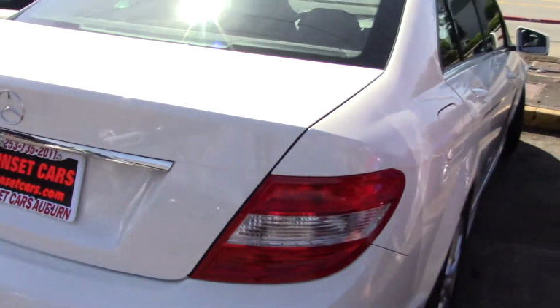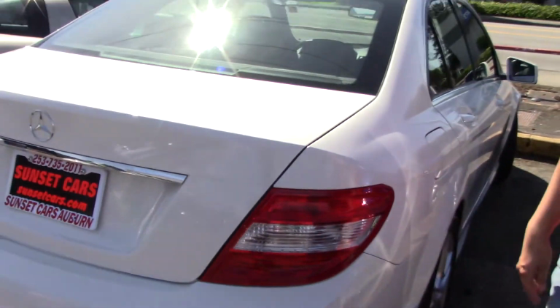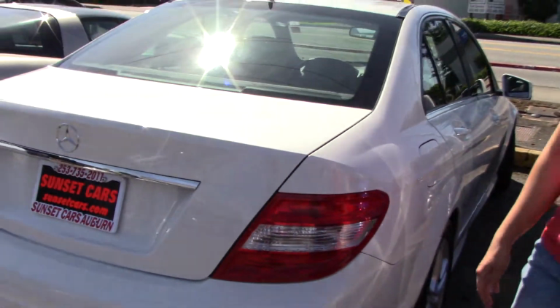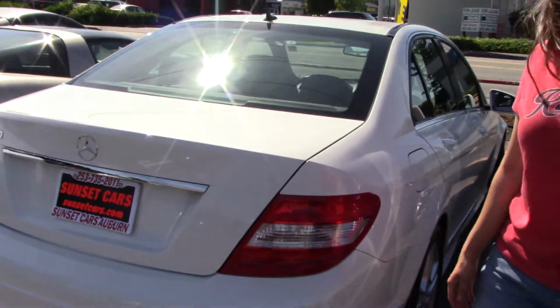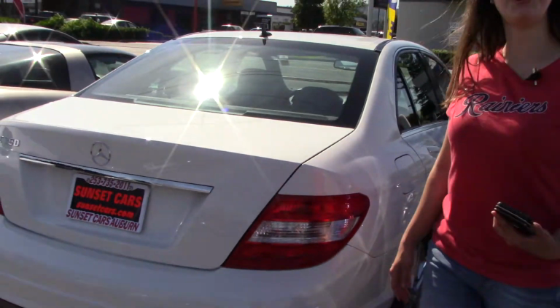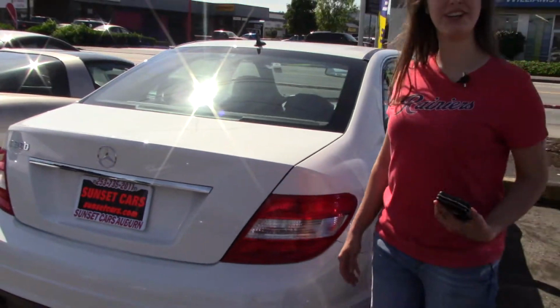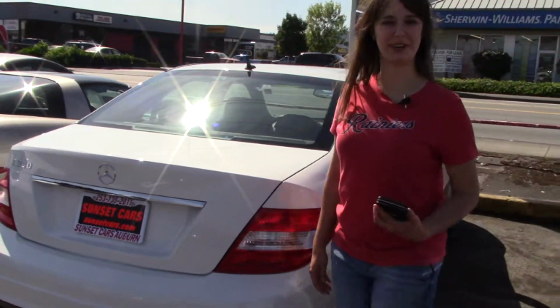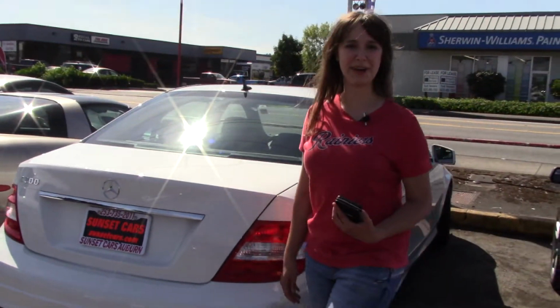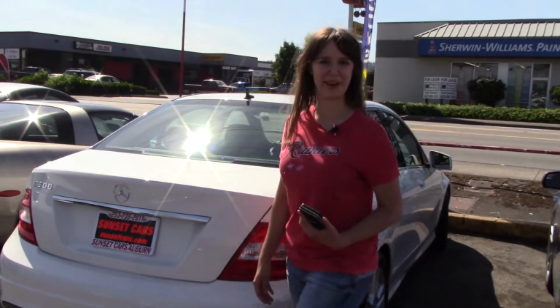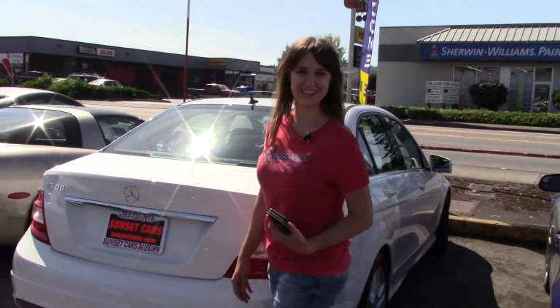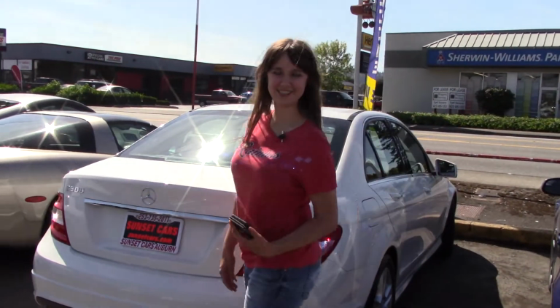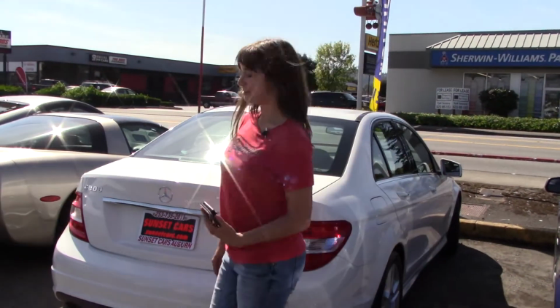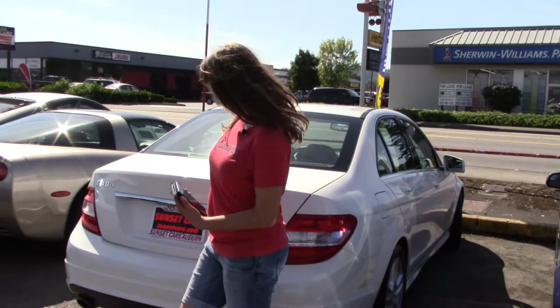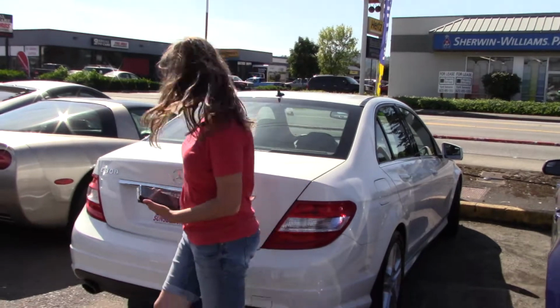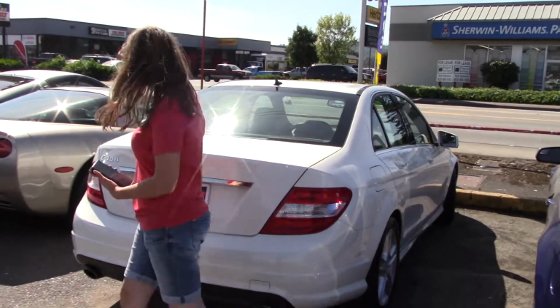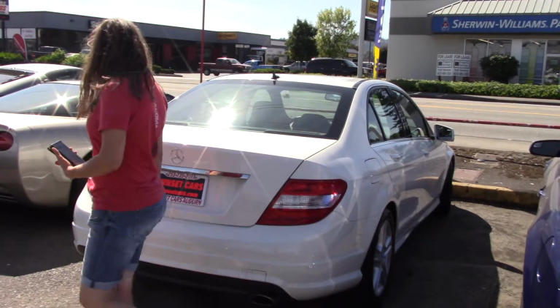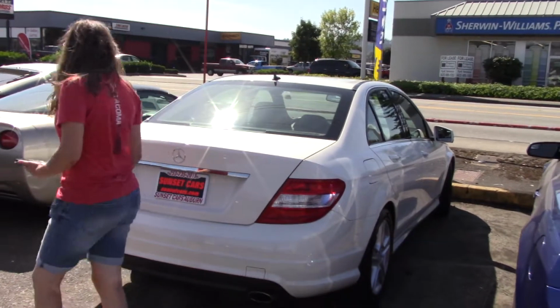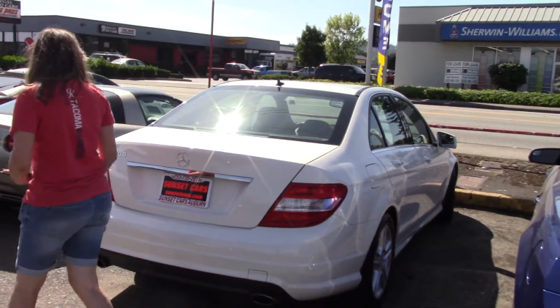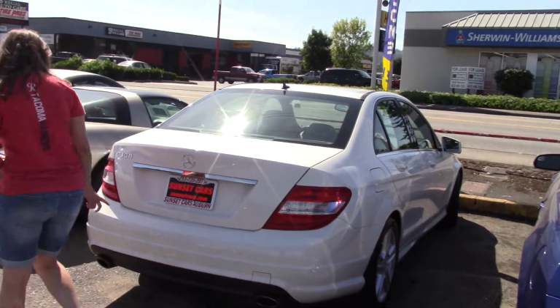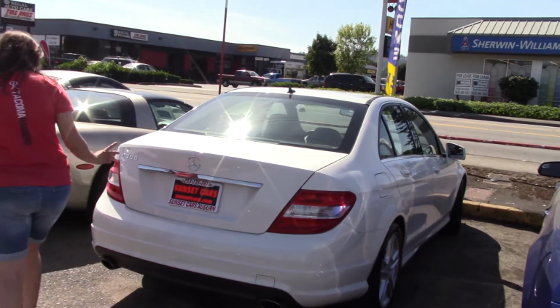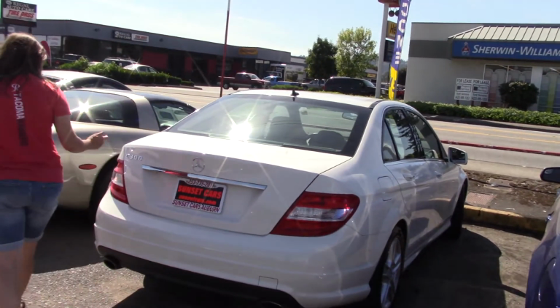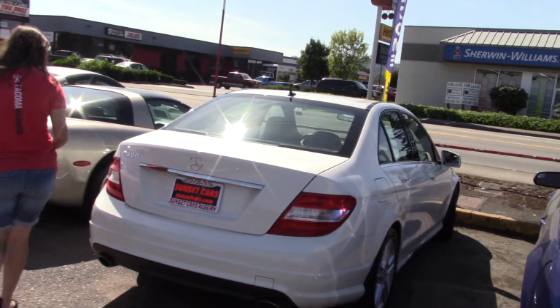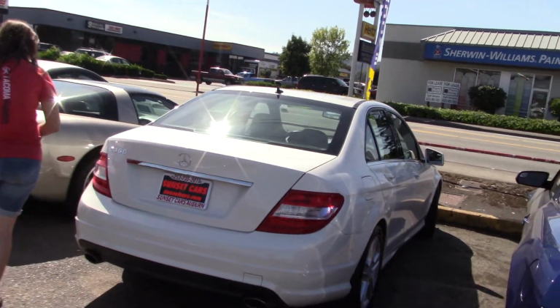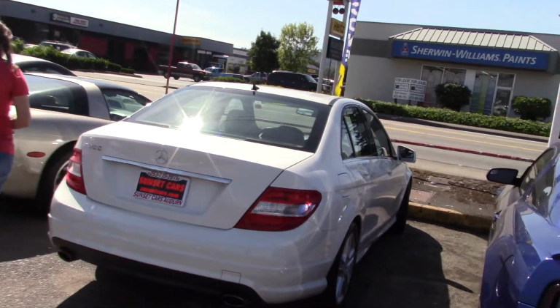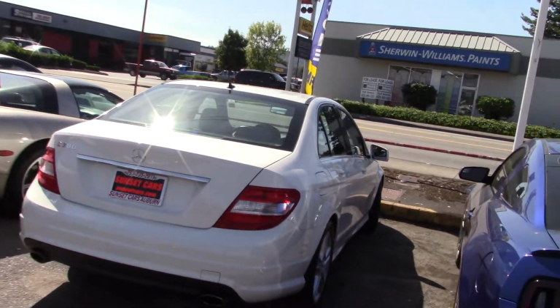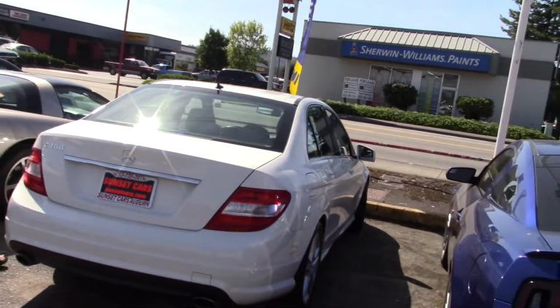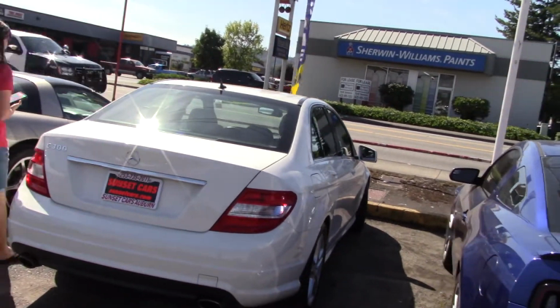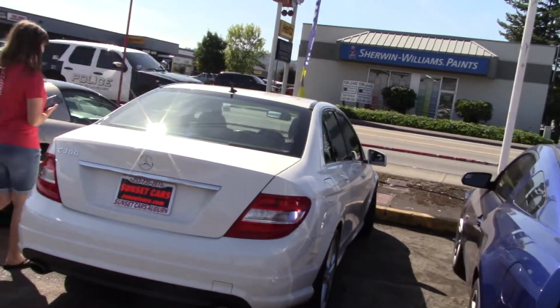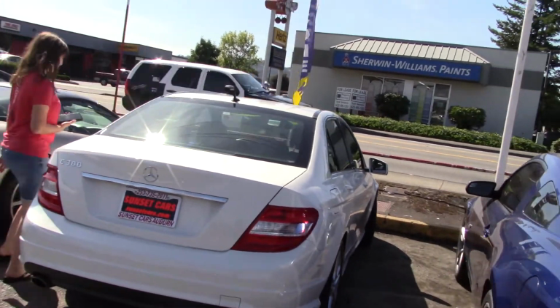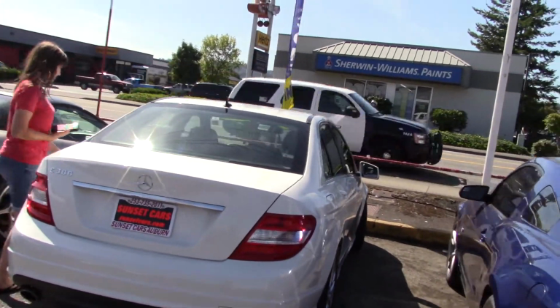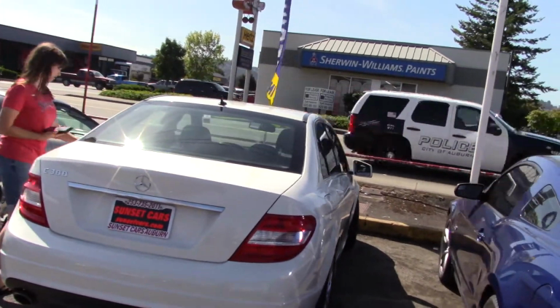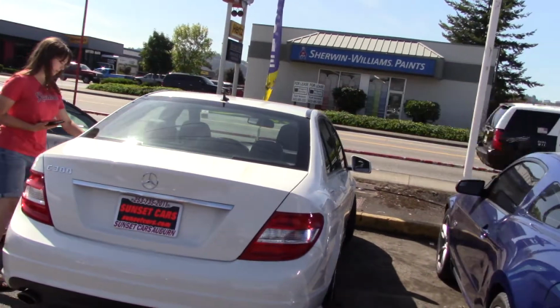Comfortable luxury at a great price, with great mileage, very clean paint, and a clean CarFax history report.